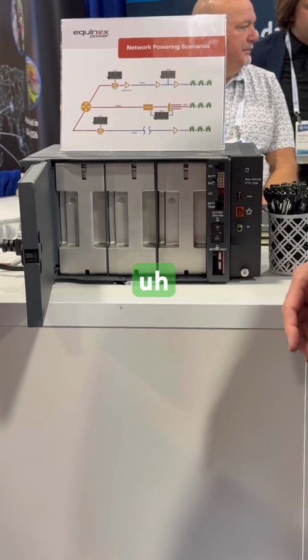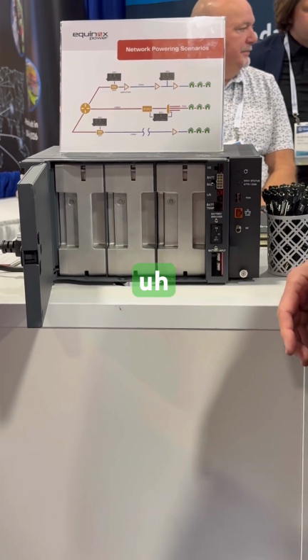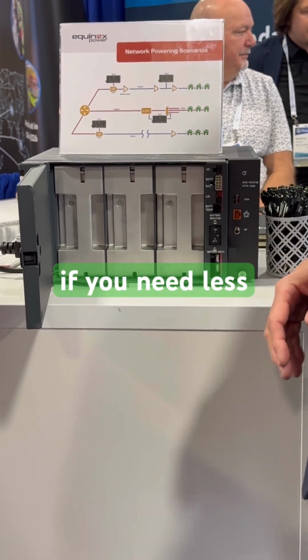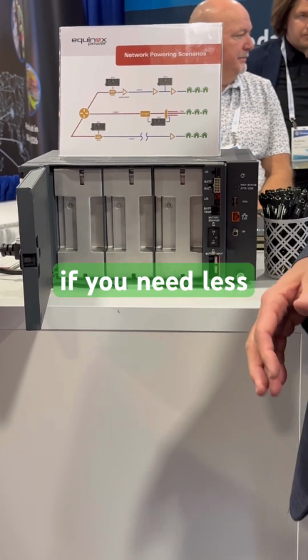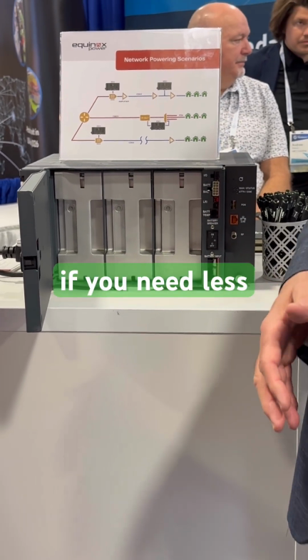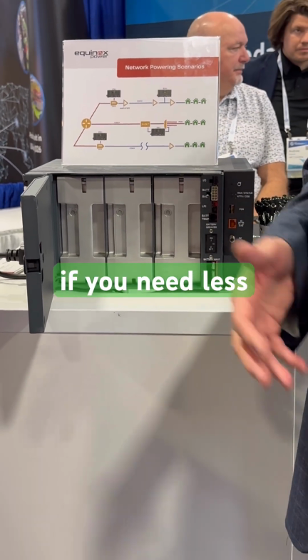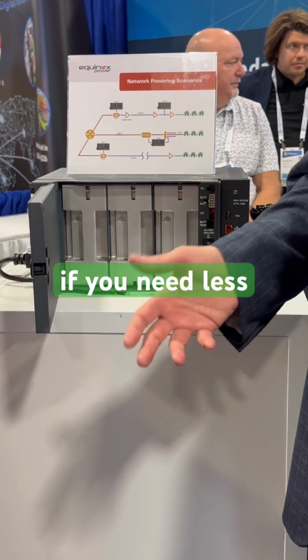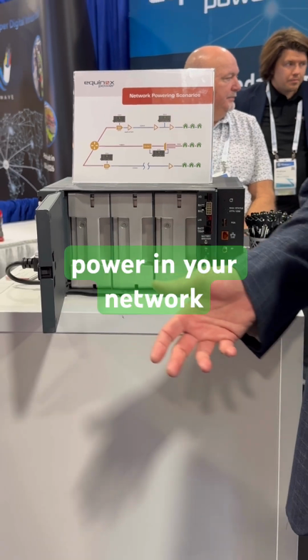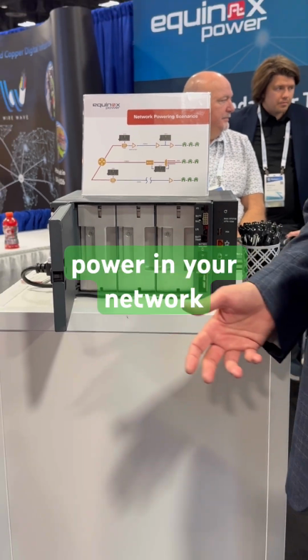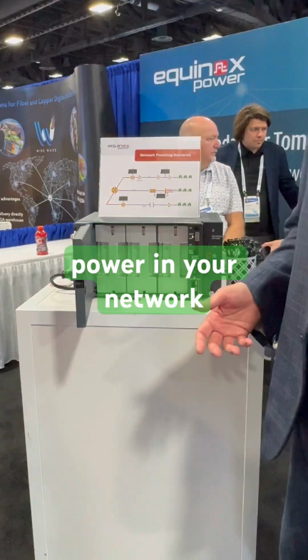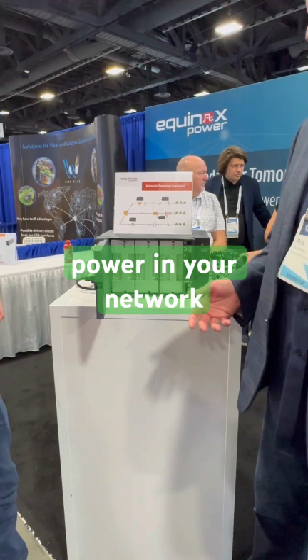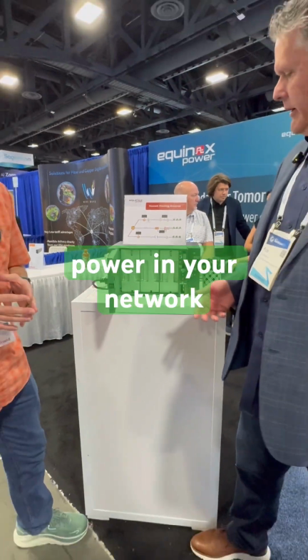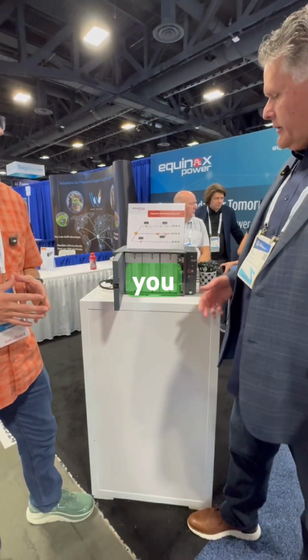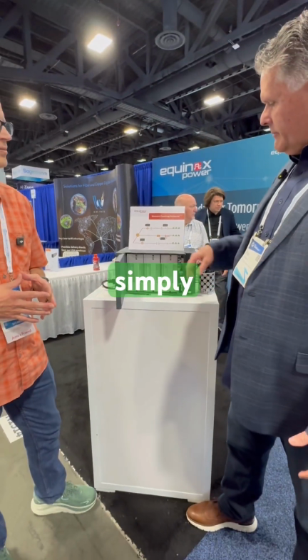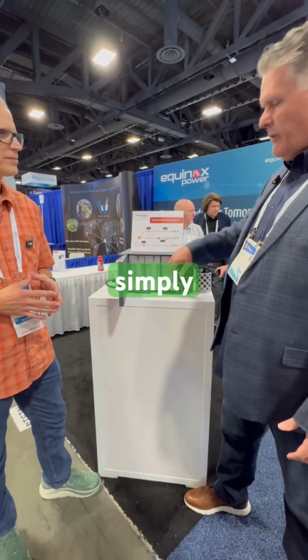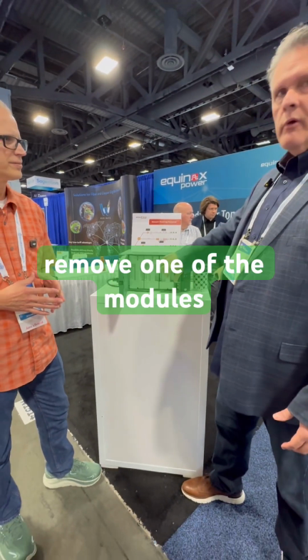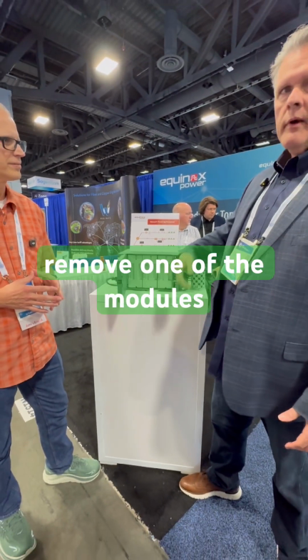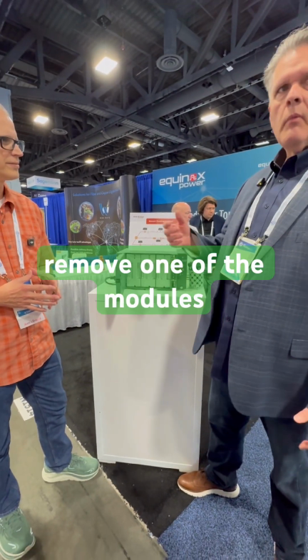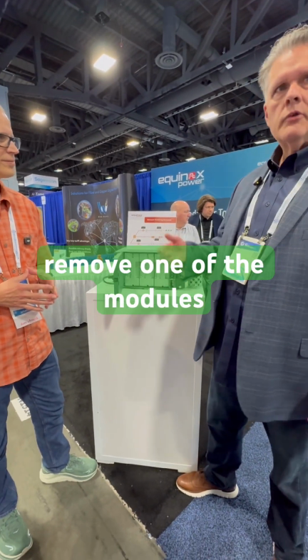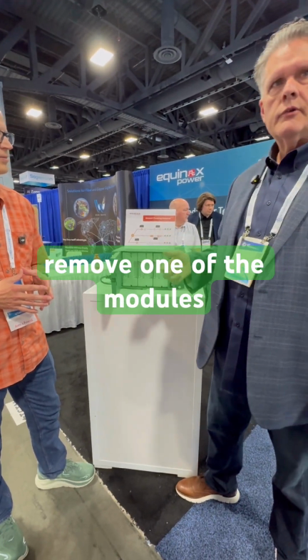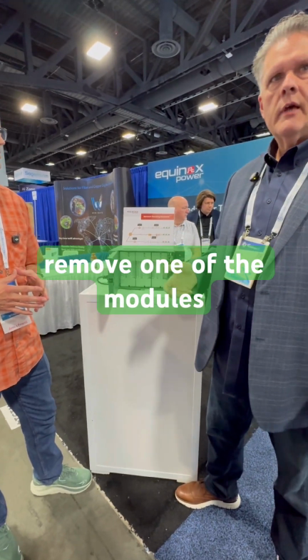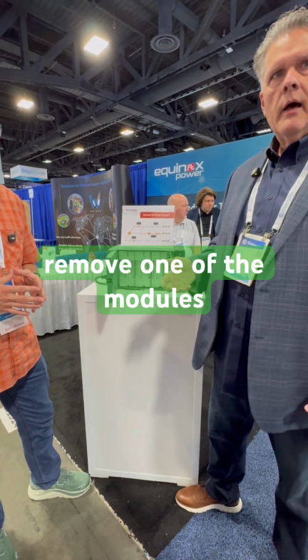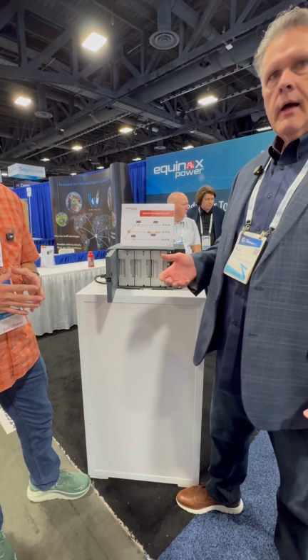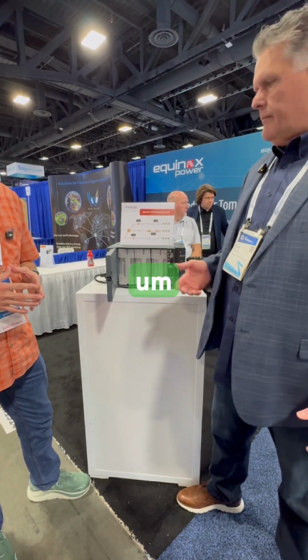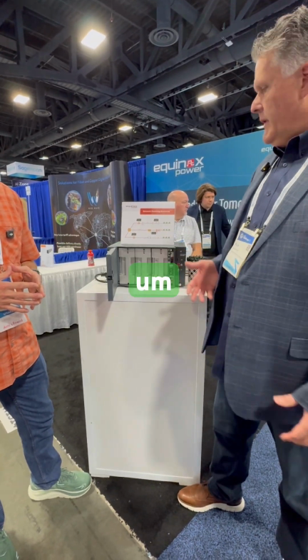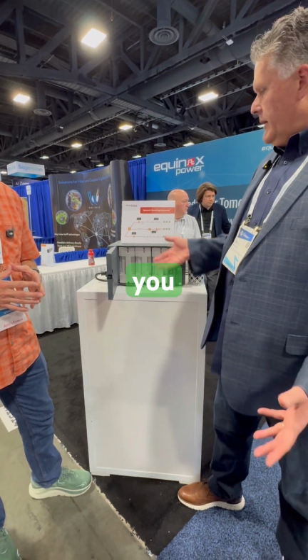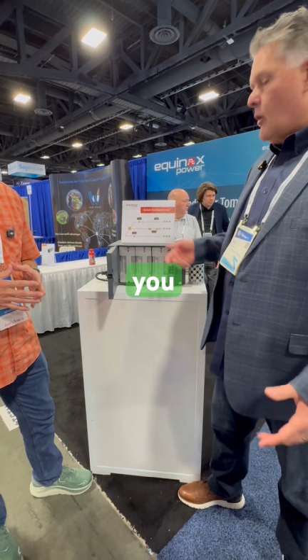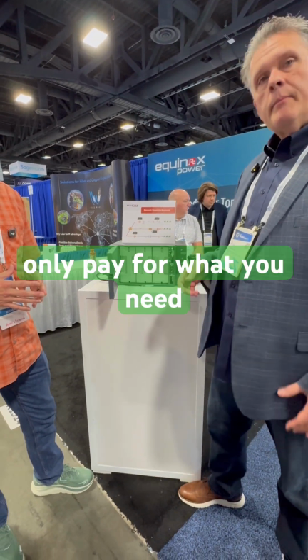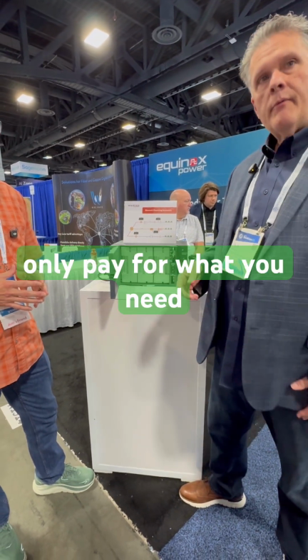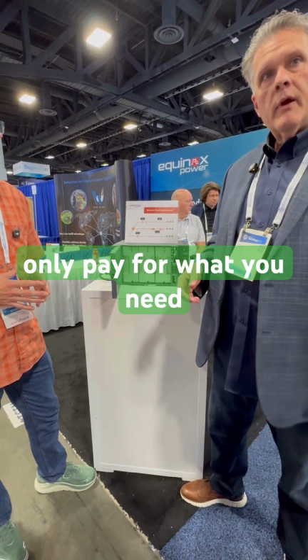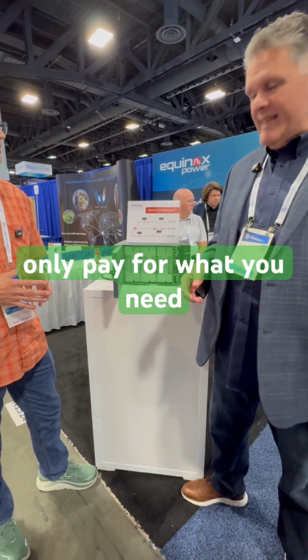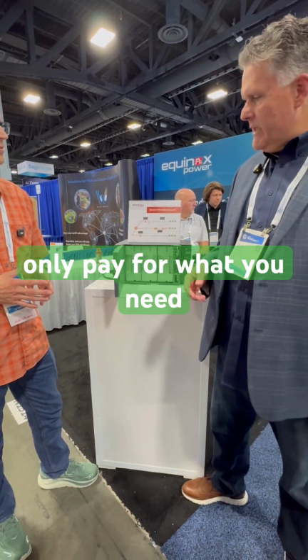If you need less power in your network you simply remove one of the modules. You'd only pay for what you need.